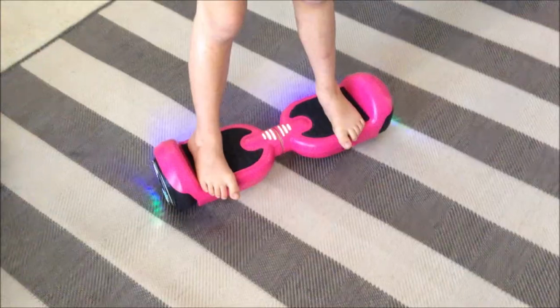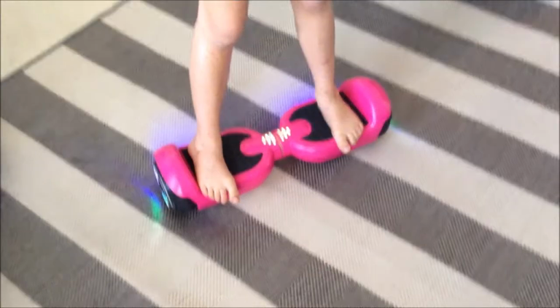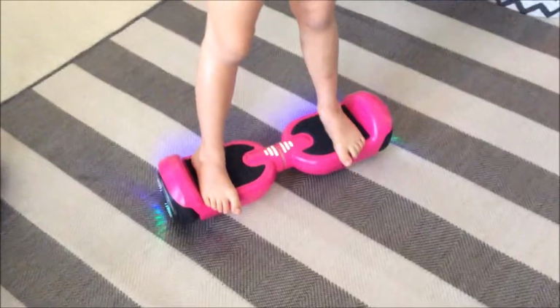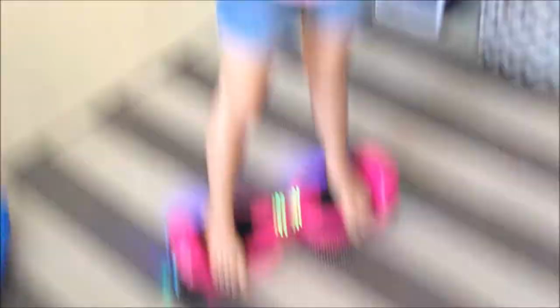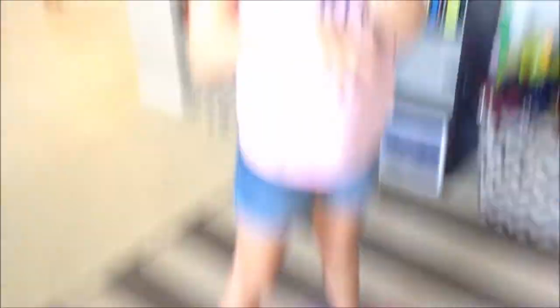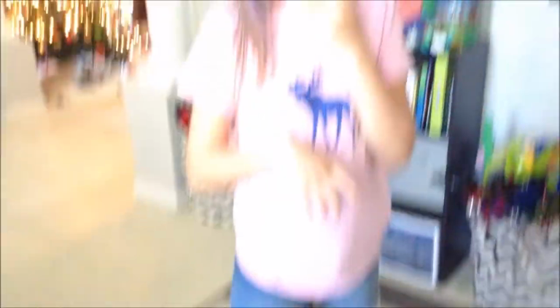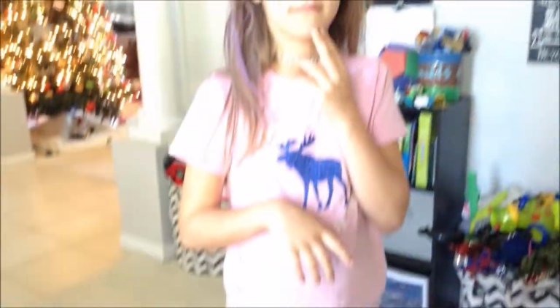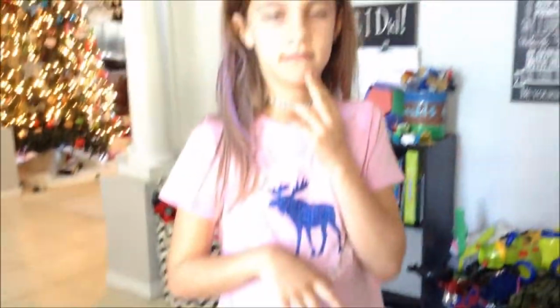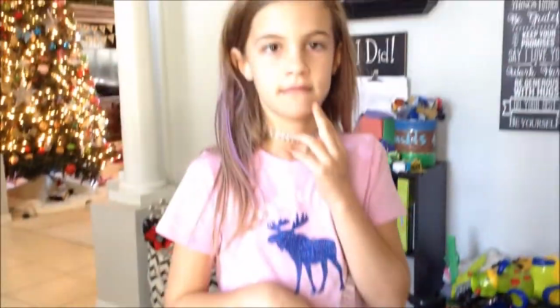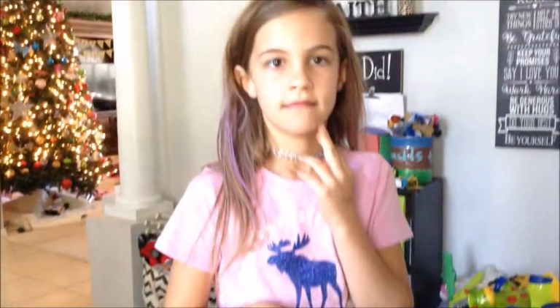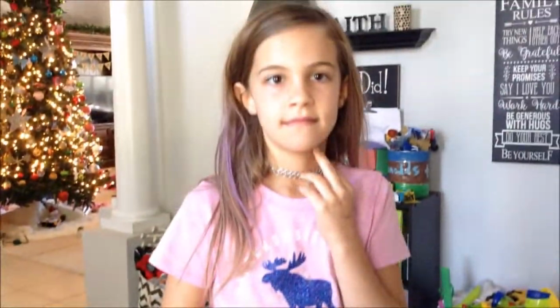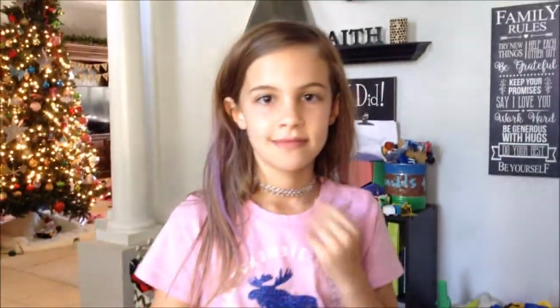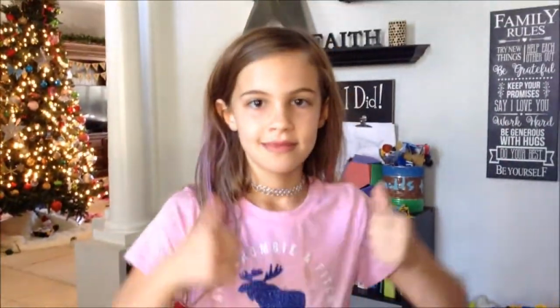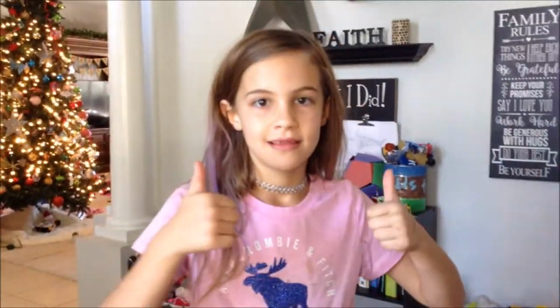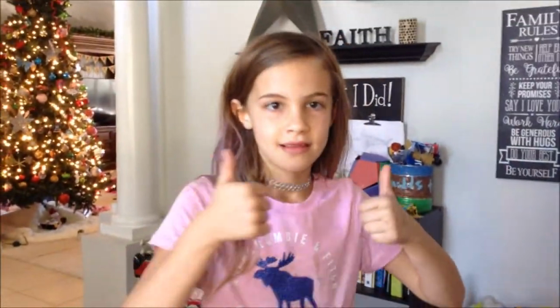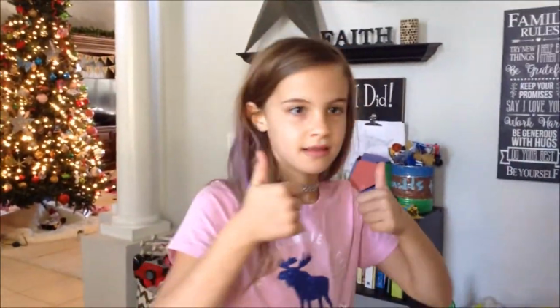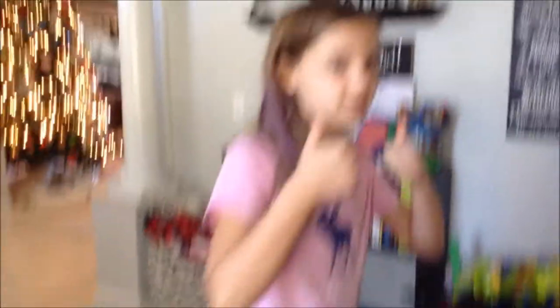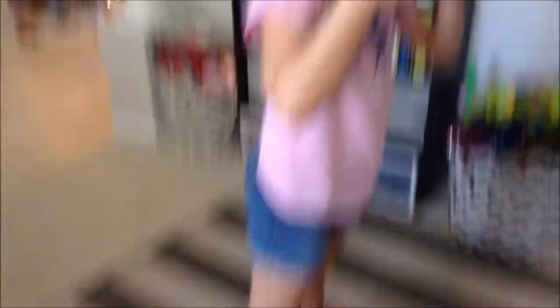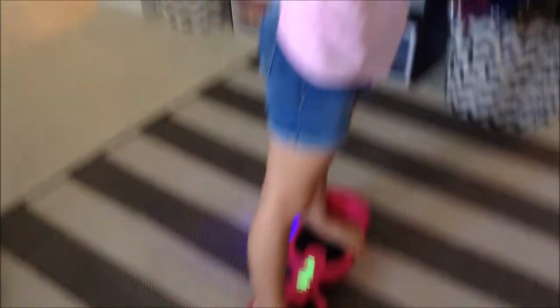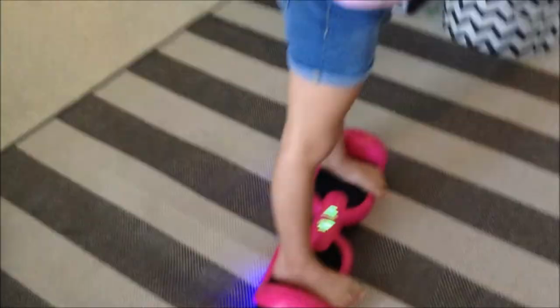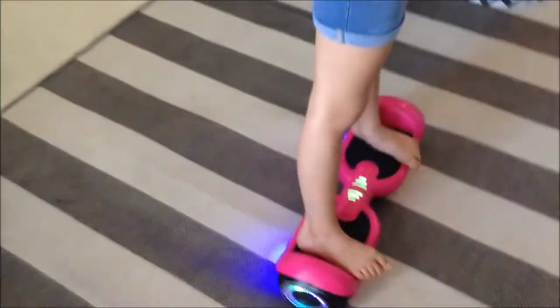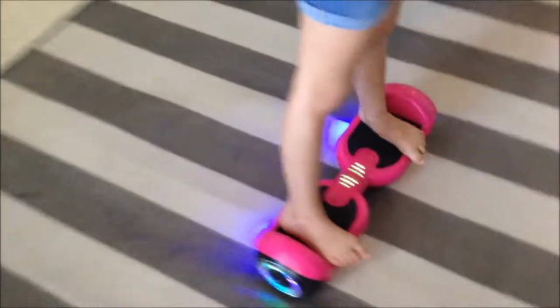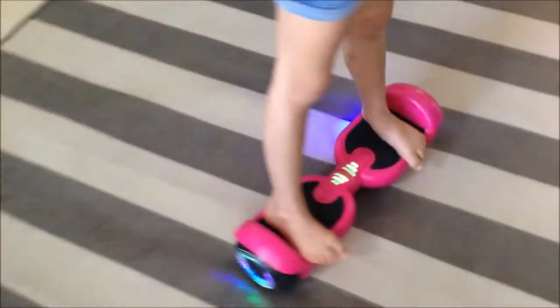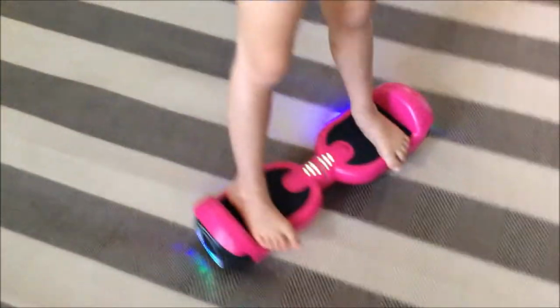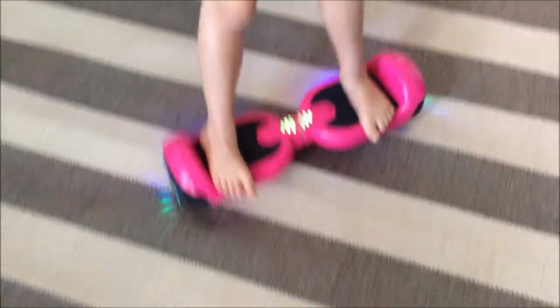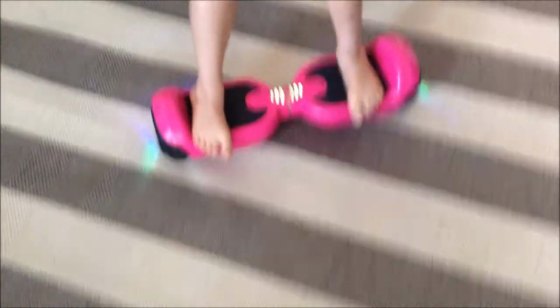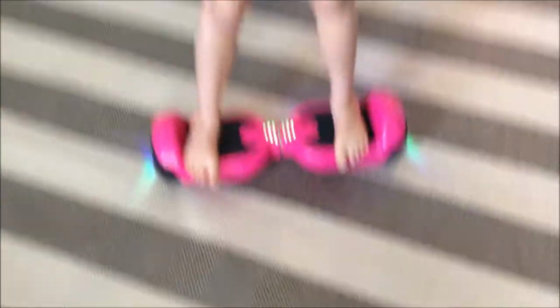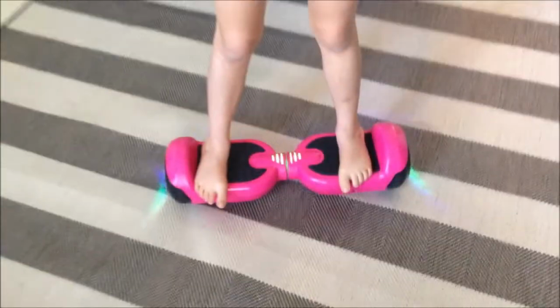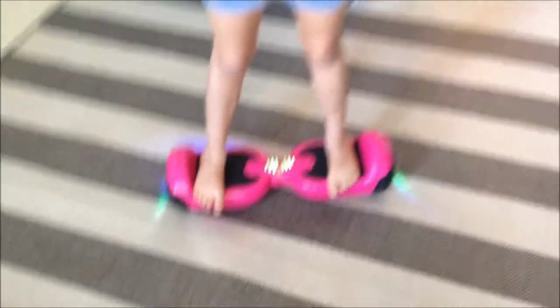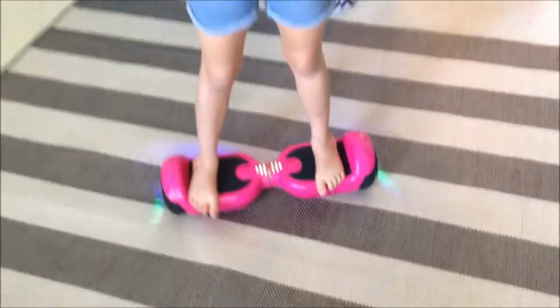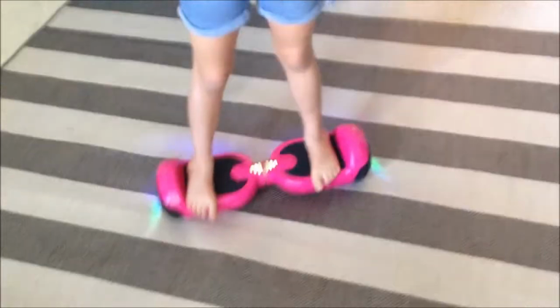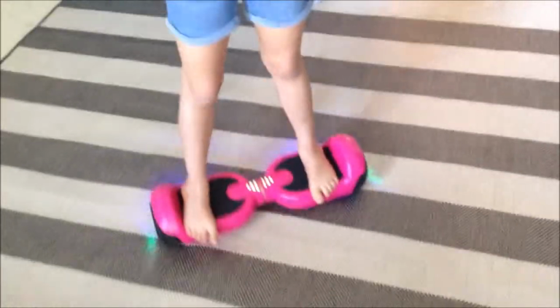This is Abby, this is how she rides it. She's almost as tall as me now. Ride it around the playroom.